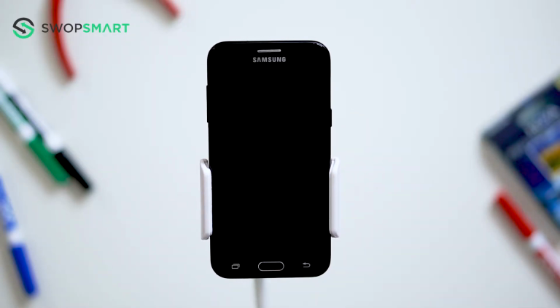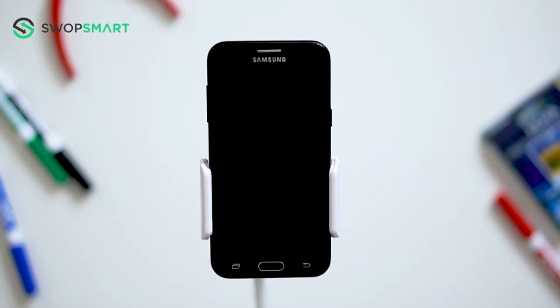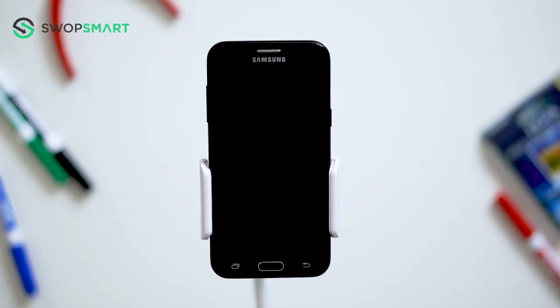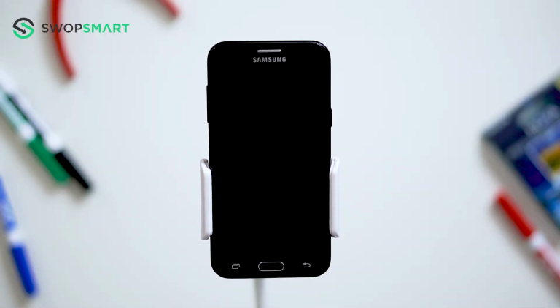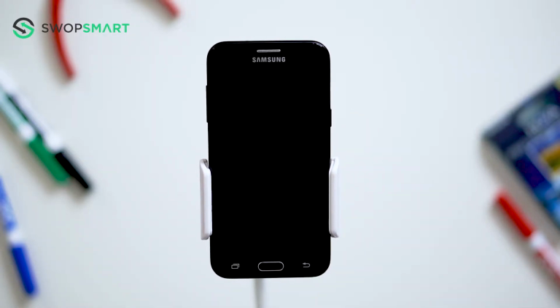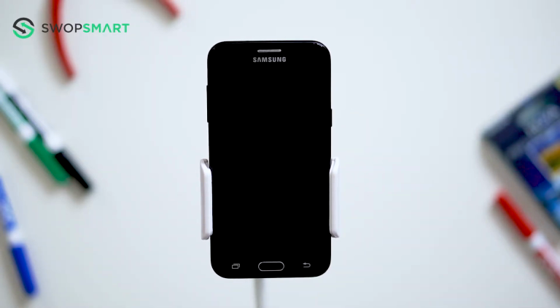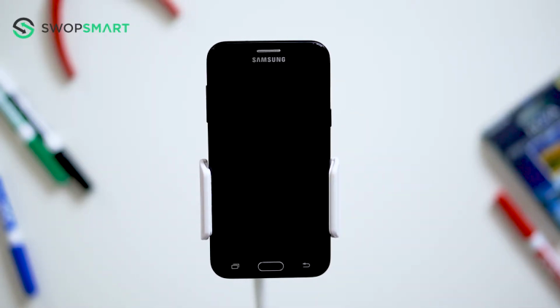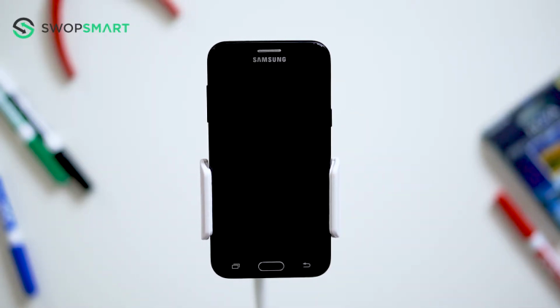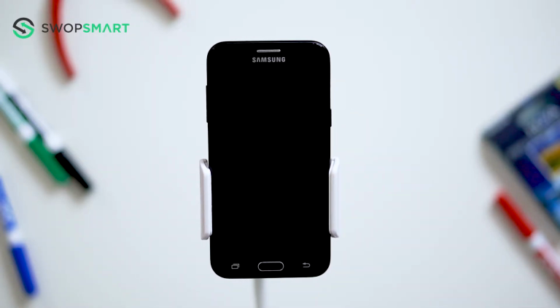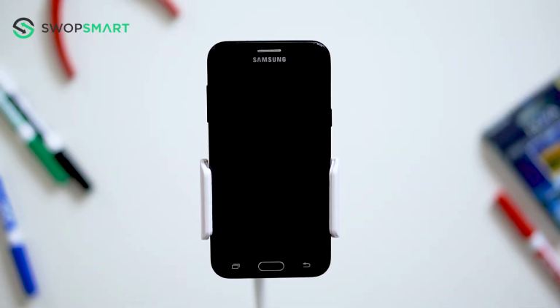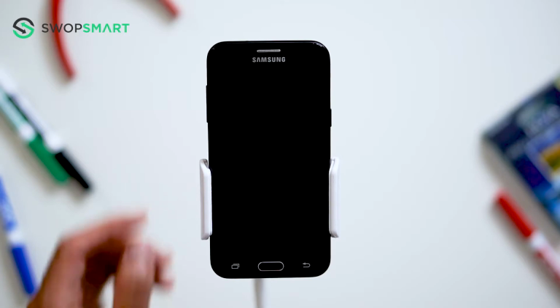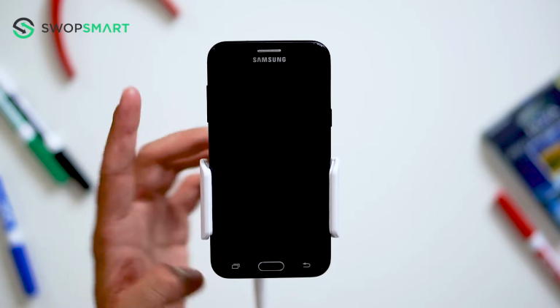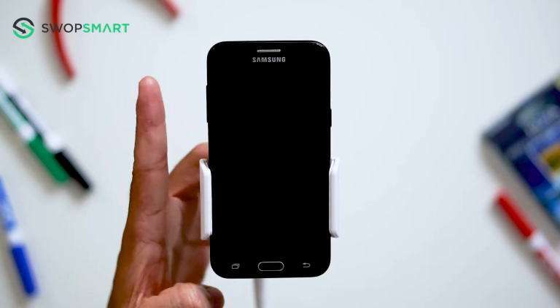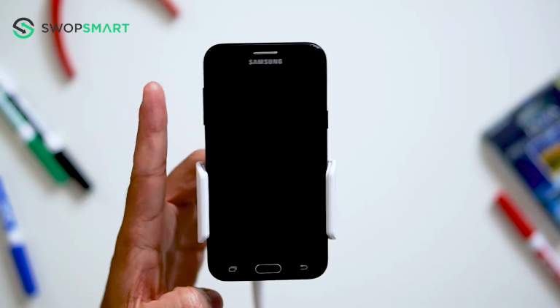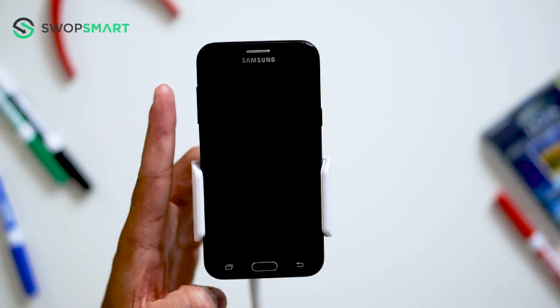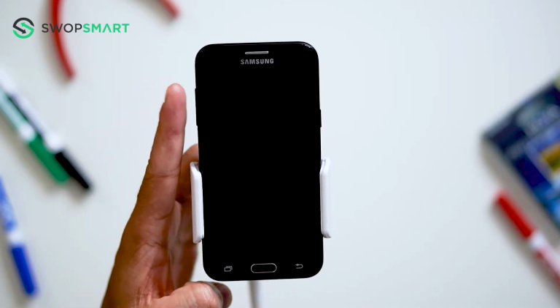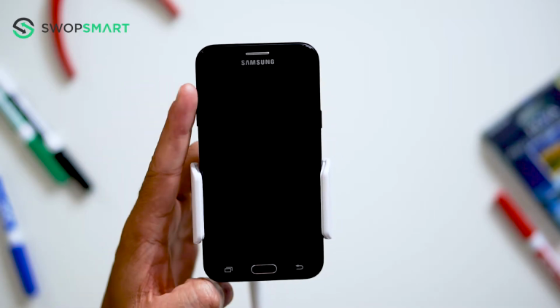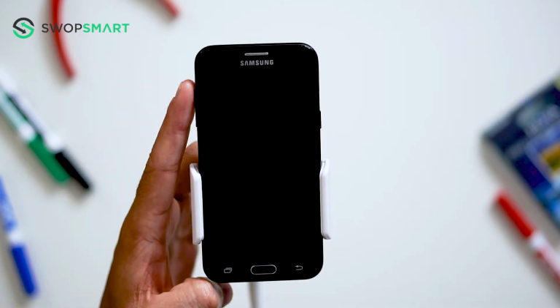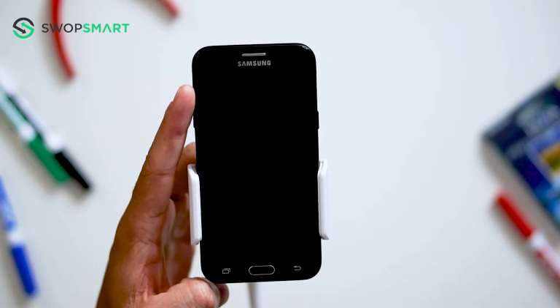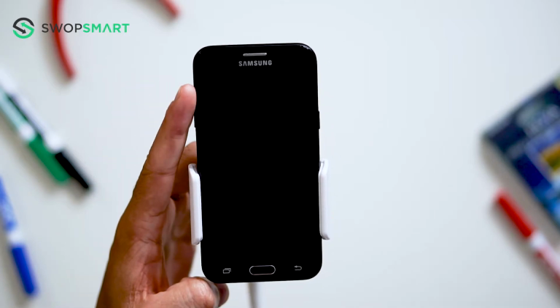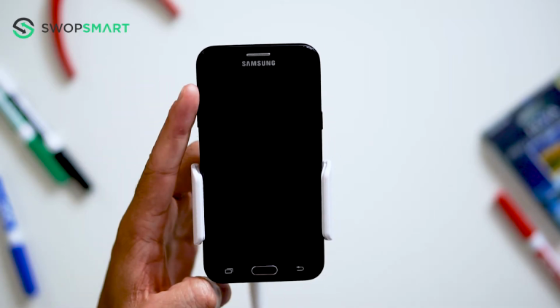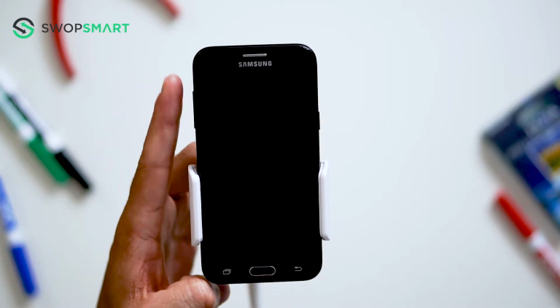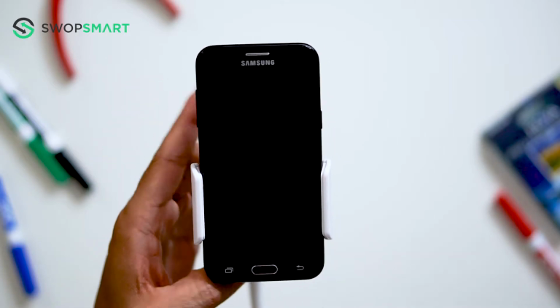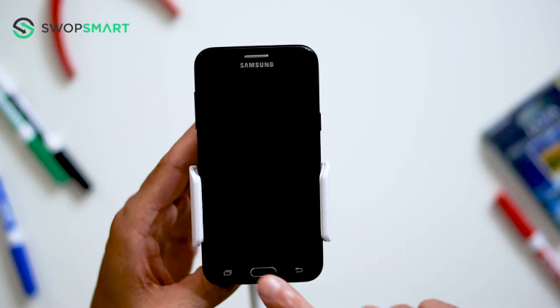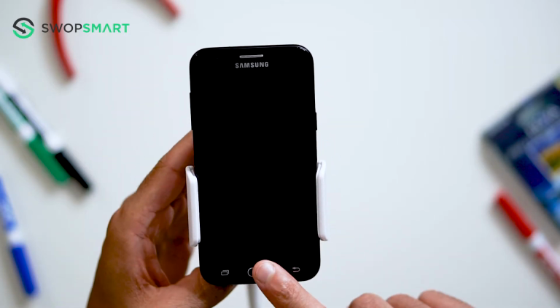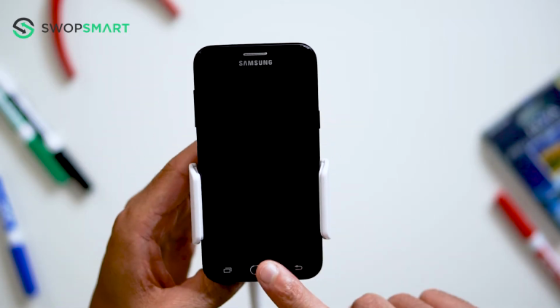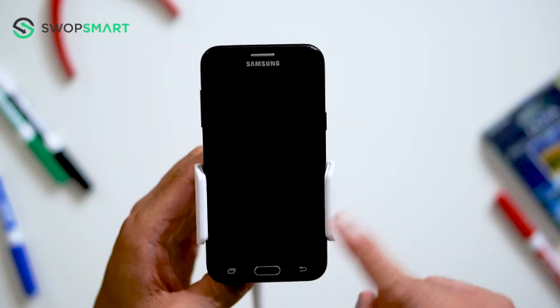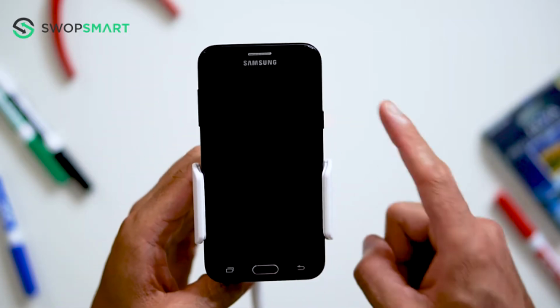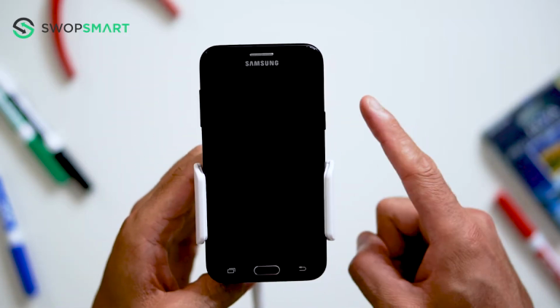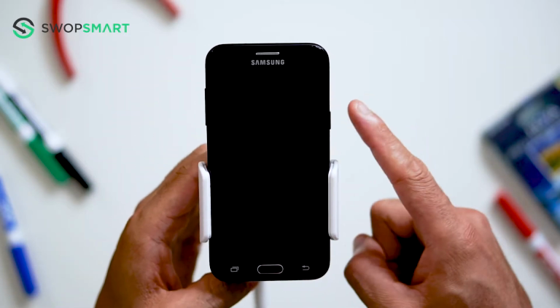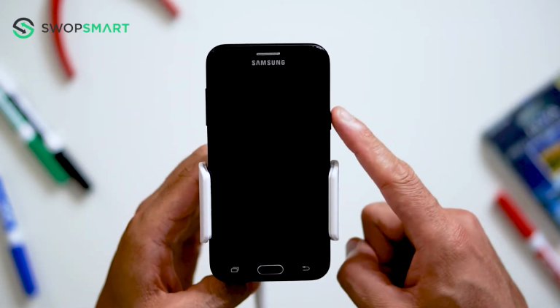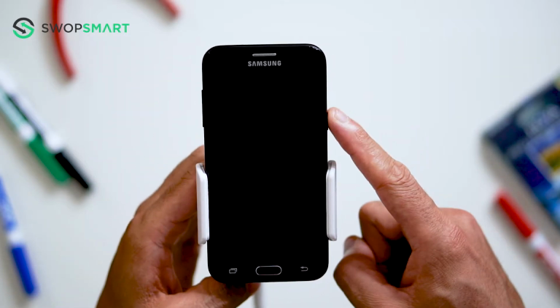To hard reset your device, we will need to press the volume up button, home button, and power button.